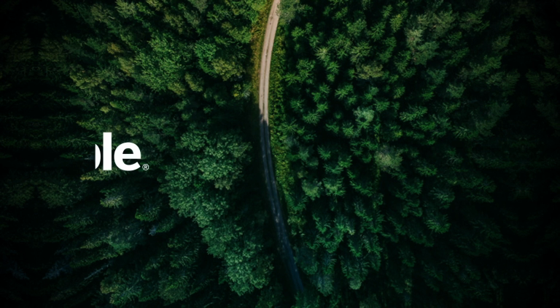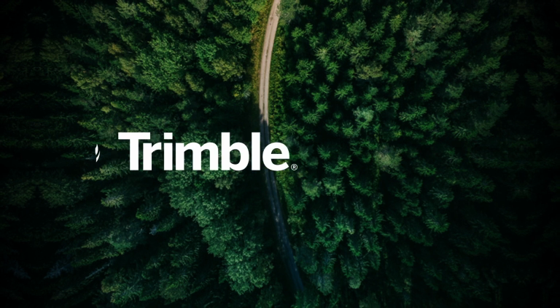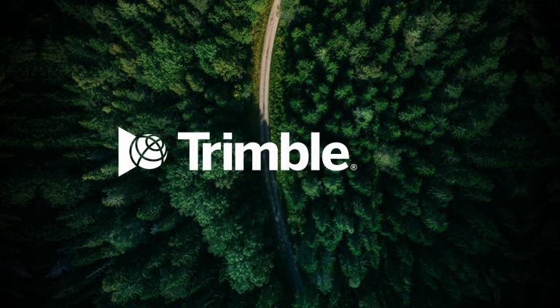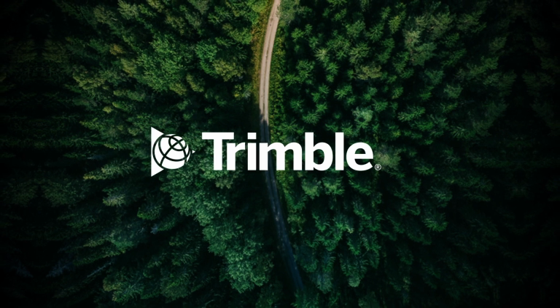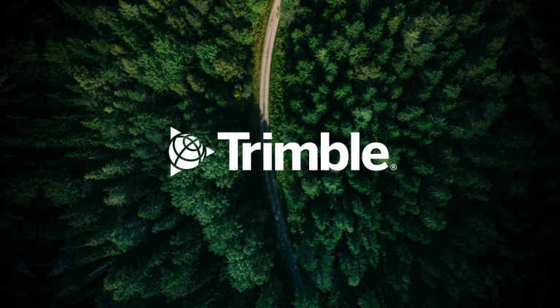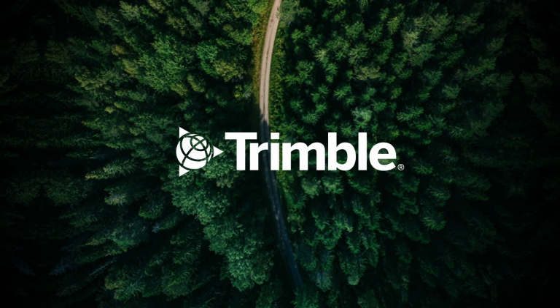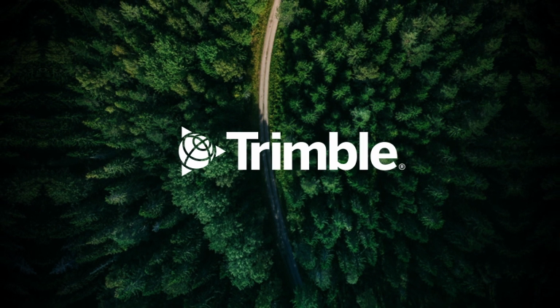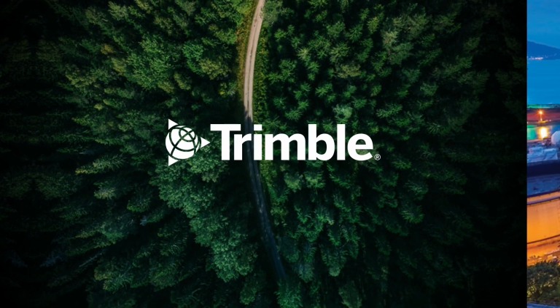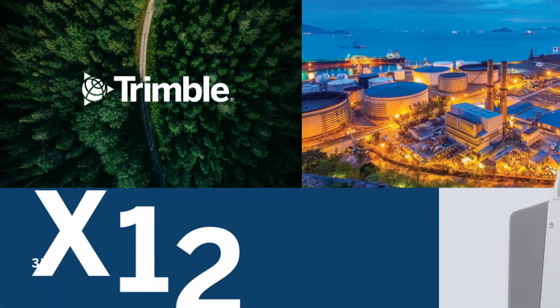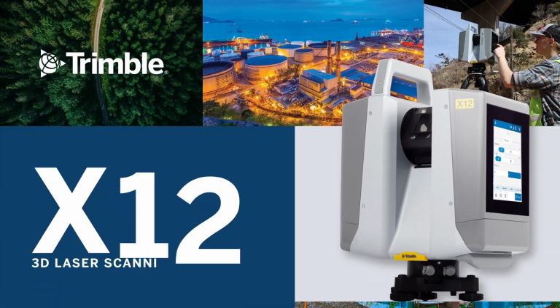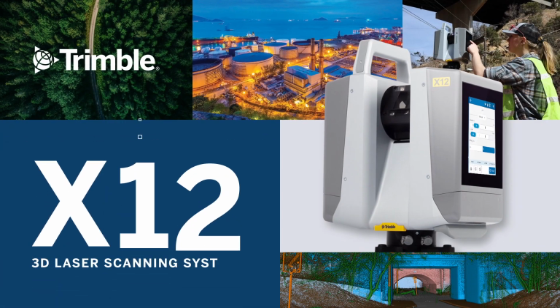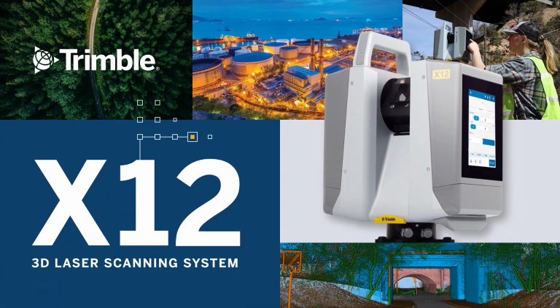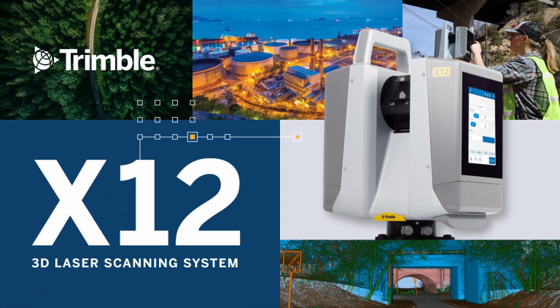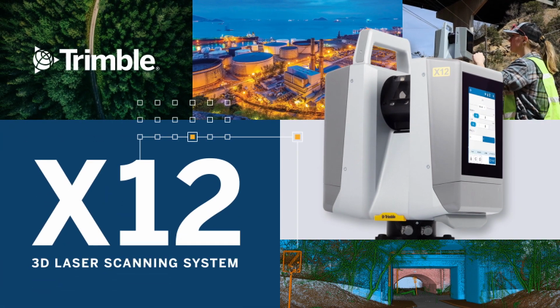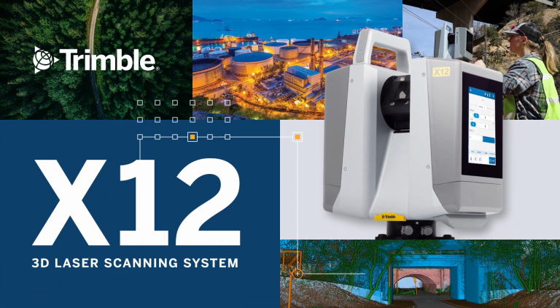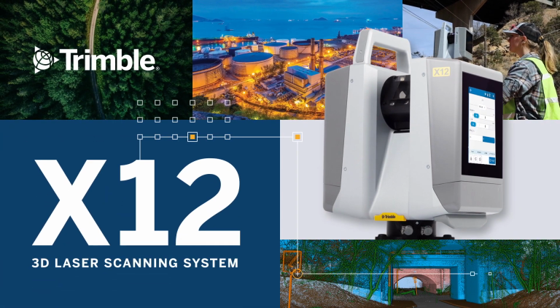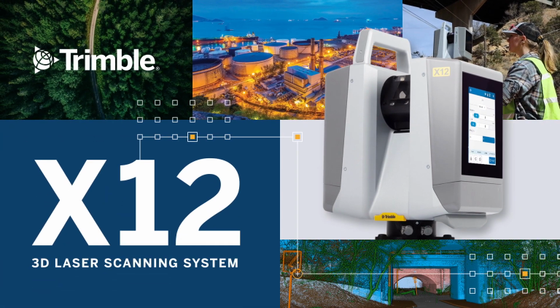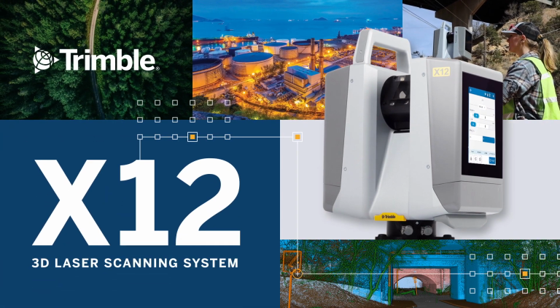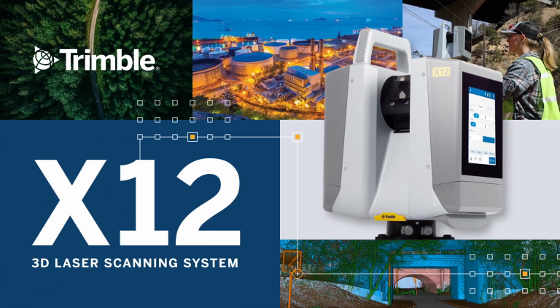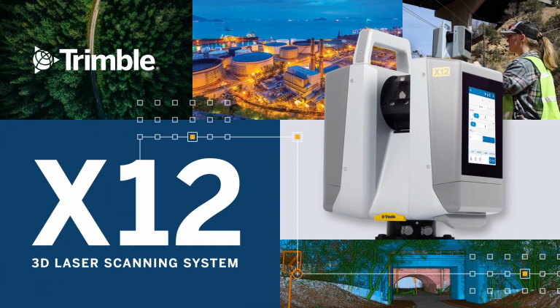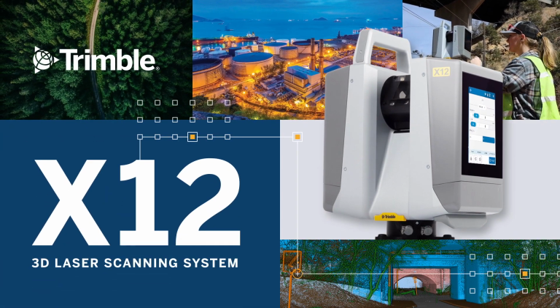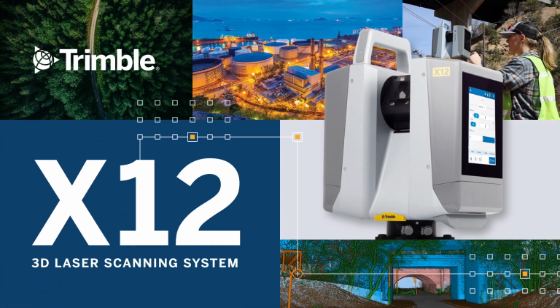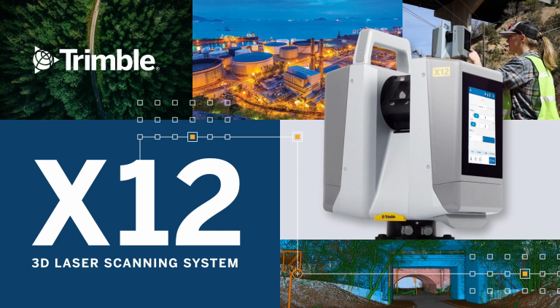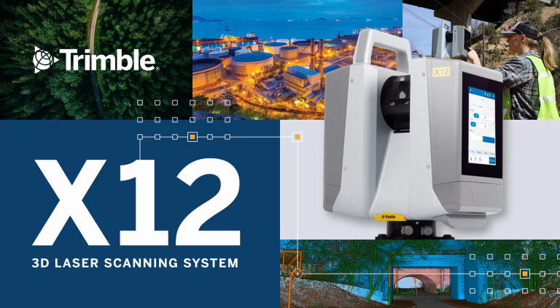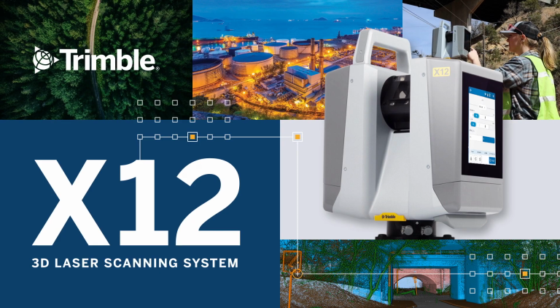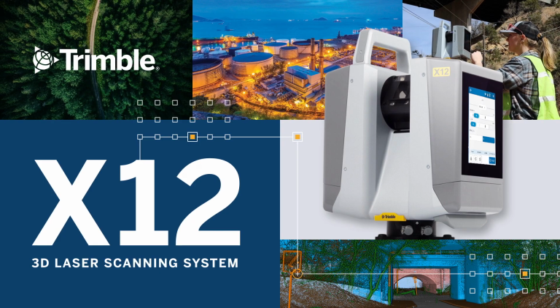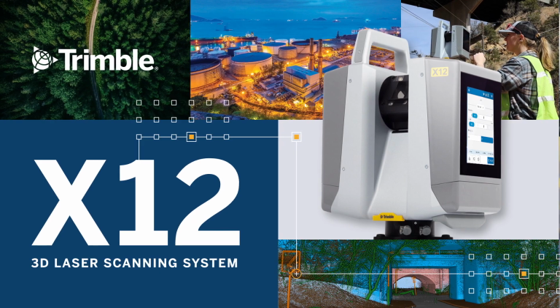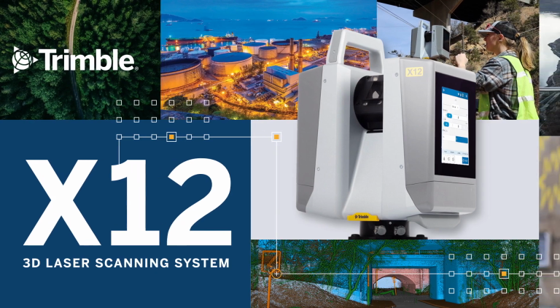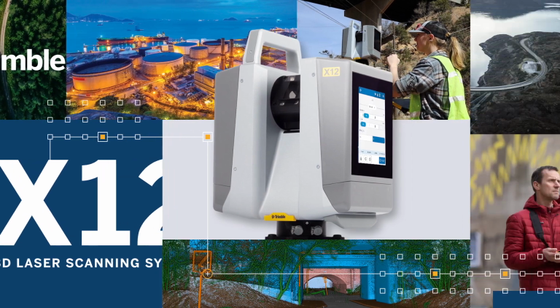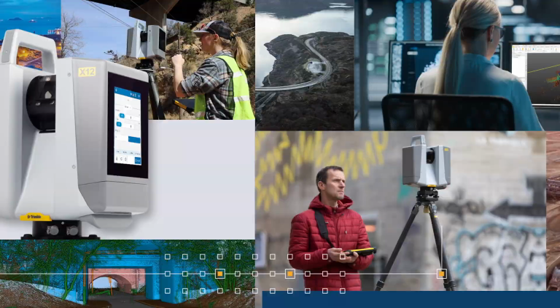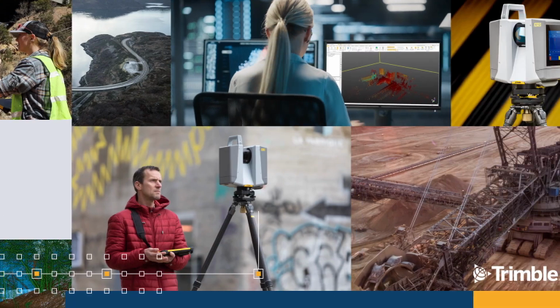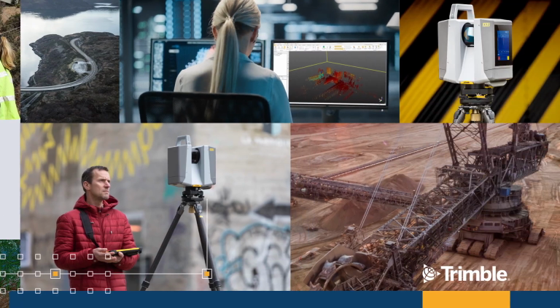At Trimble, we believe high-end scanning should be accessible to everyone. With the new Trimble X12 scanner, now it is!